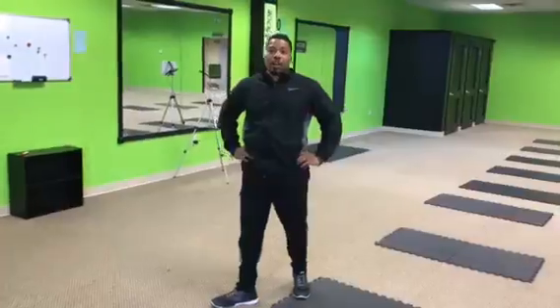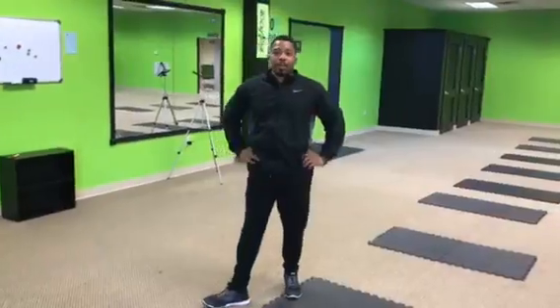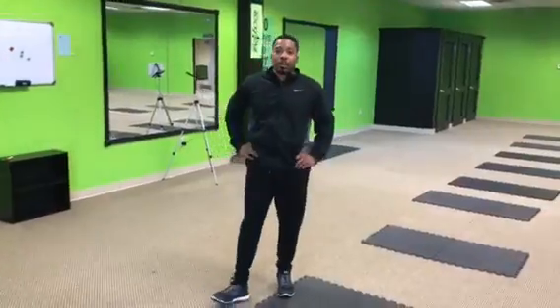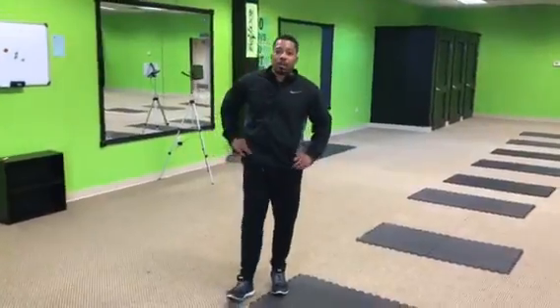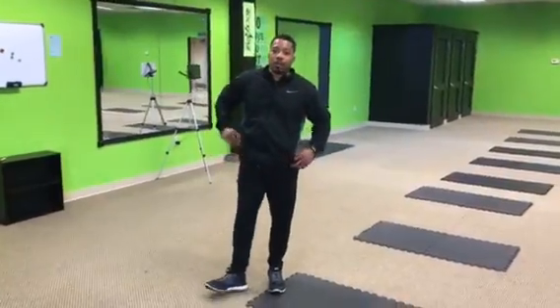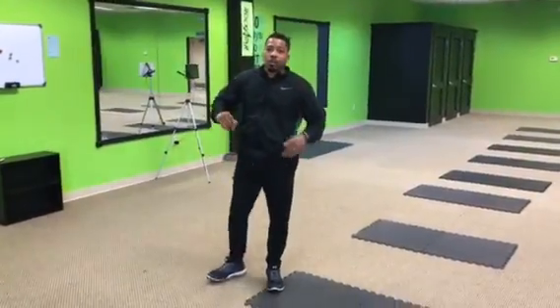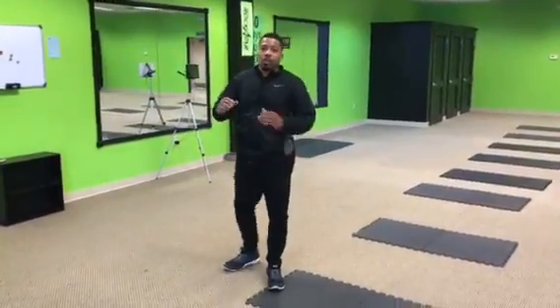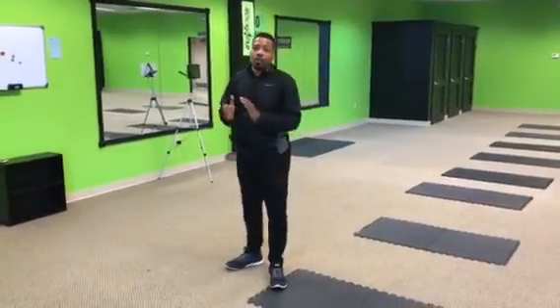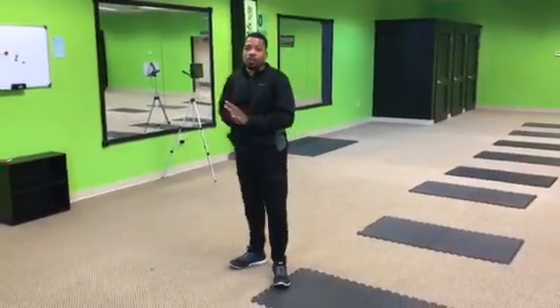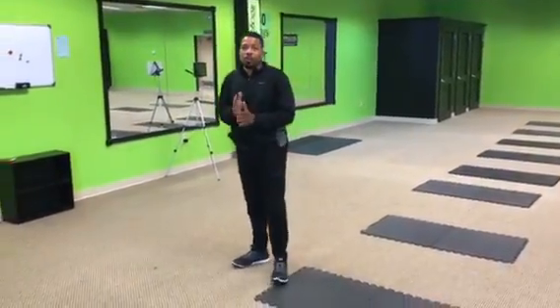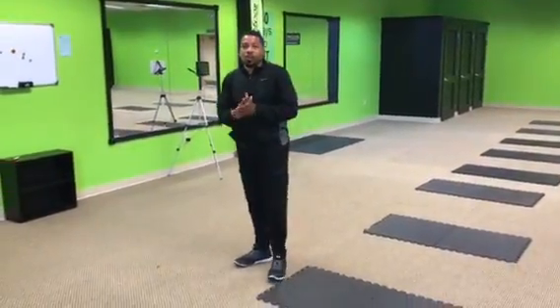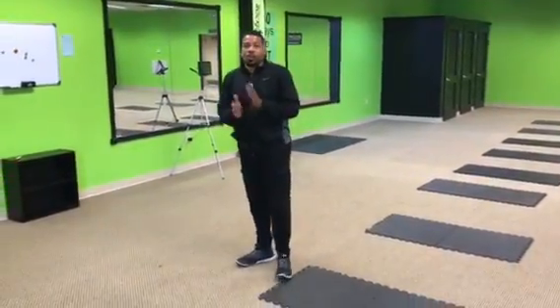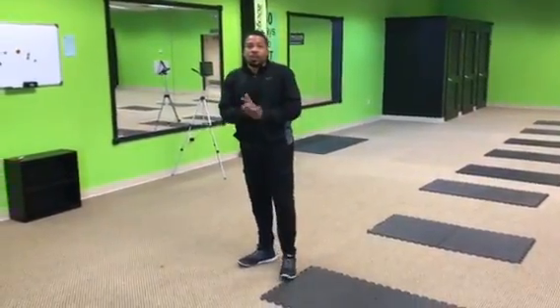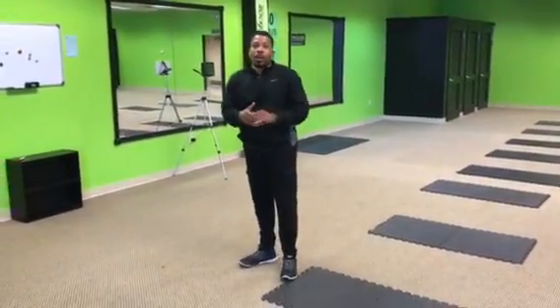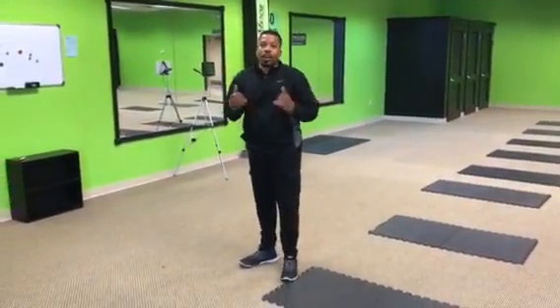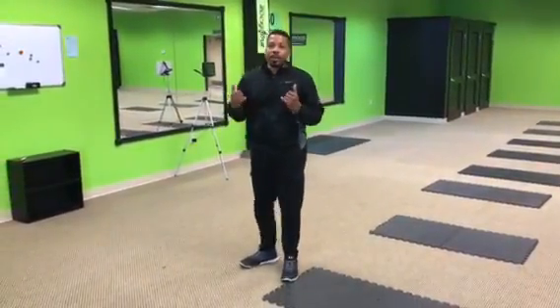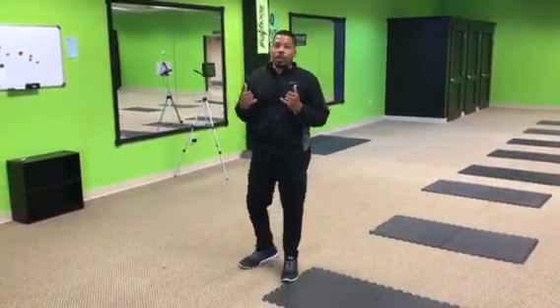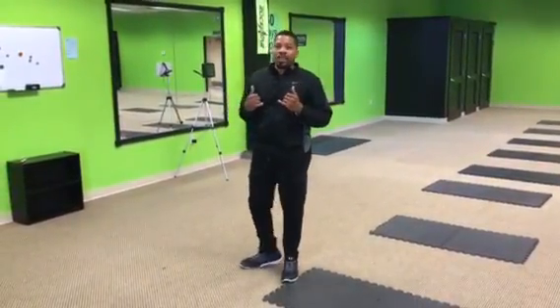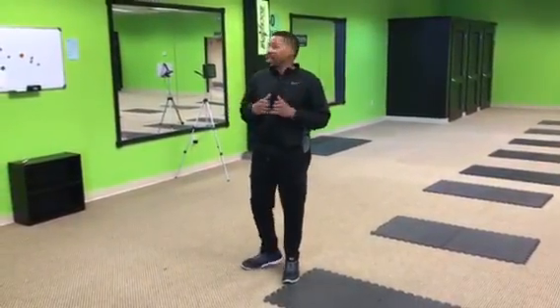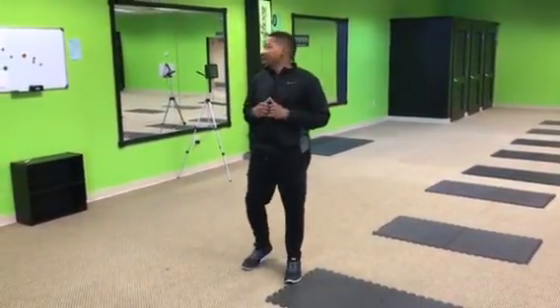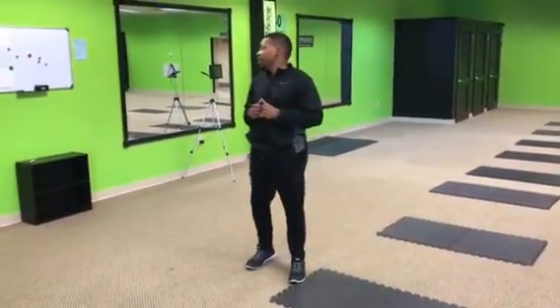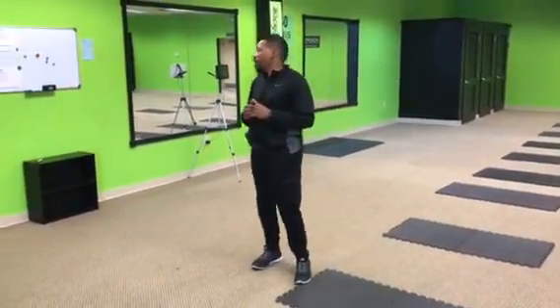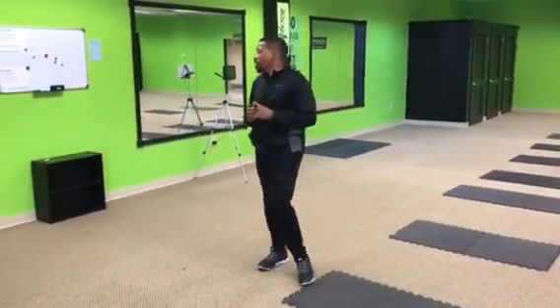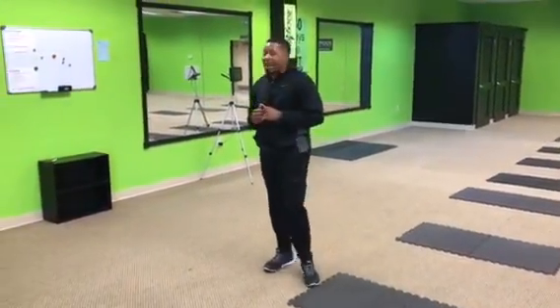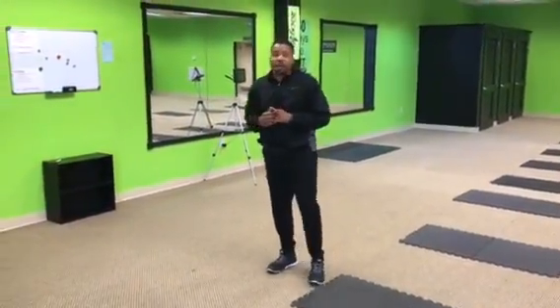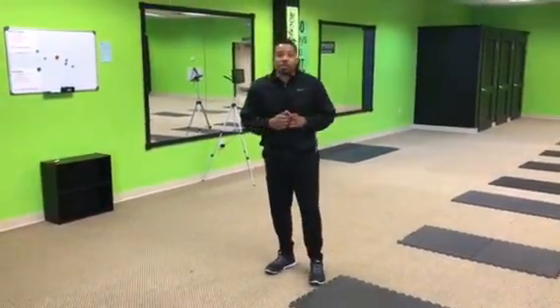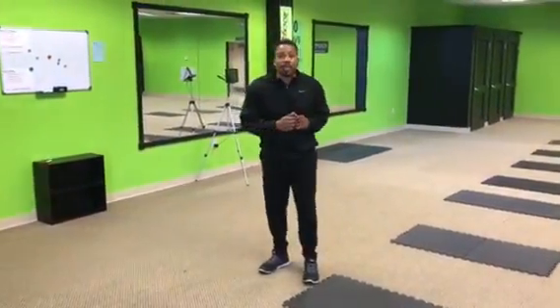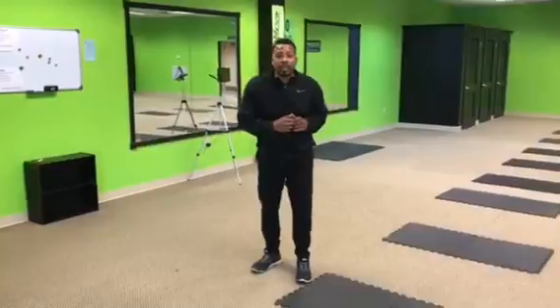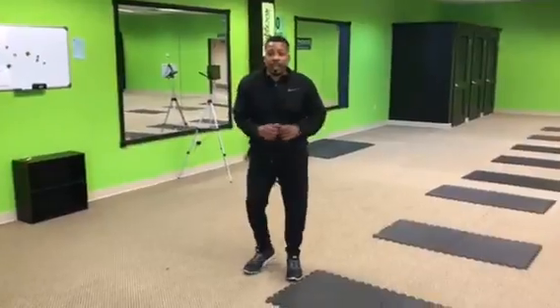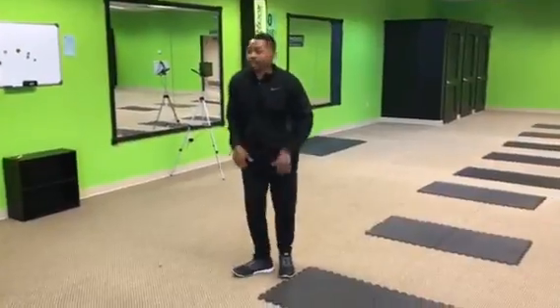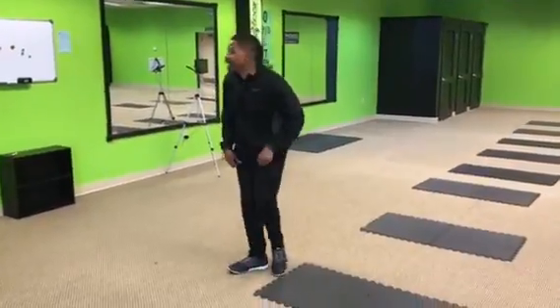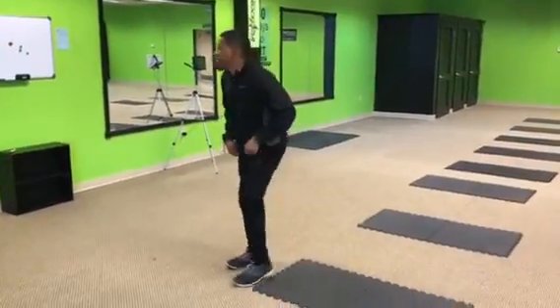Y'all, here we go. Week 10, Abt Trinity, laying it down.